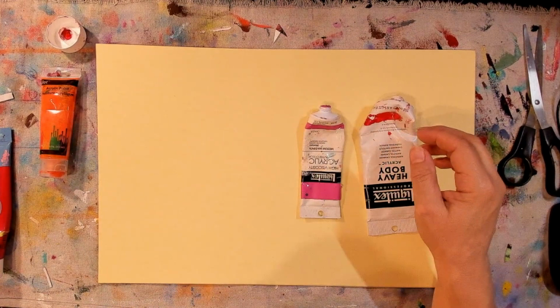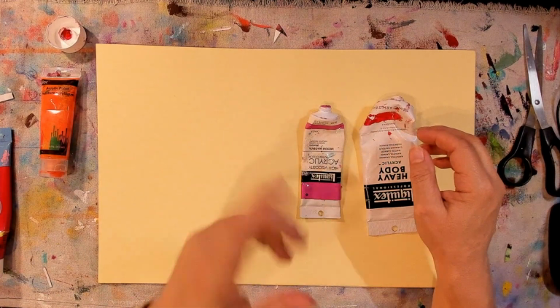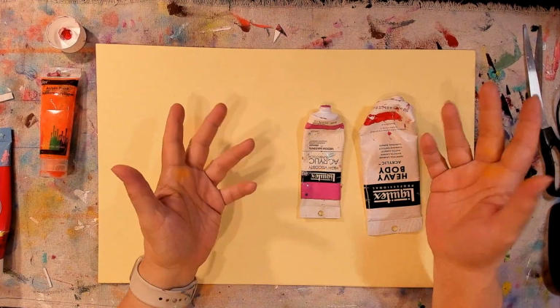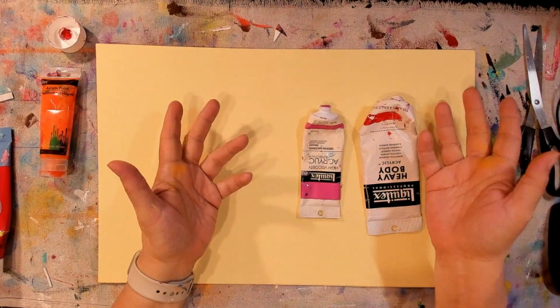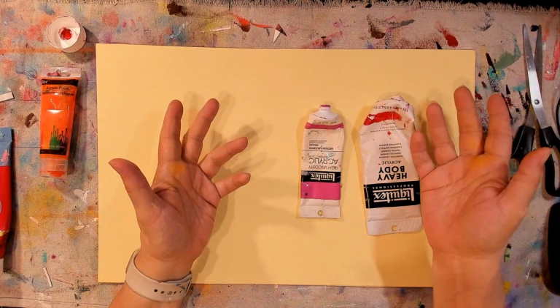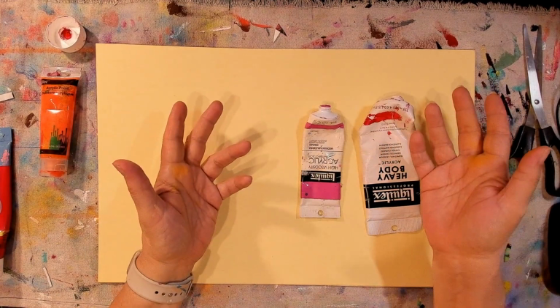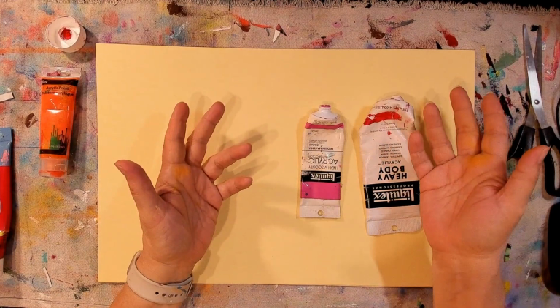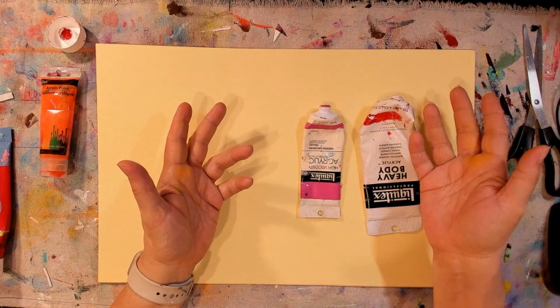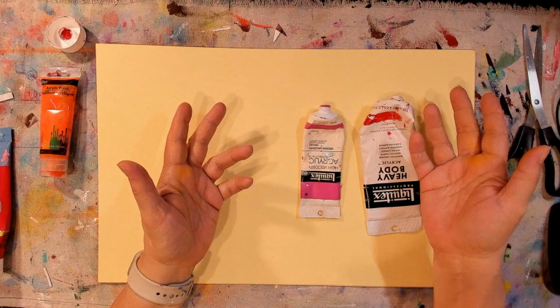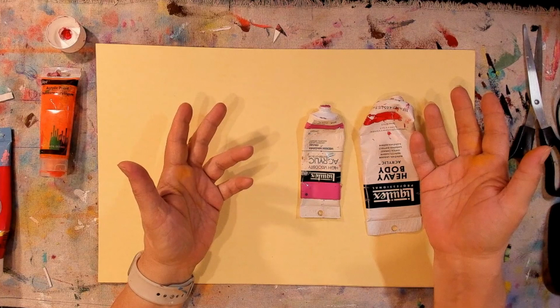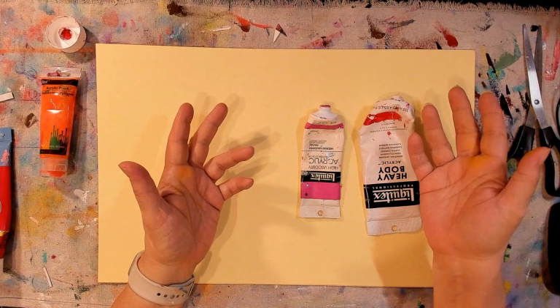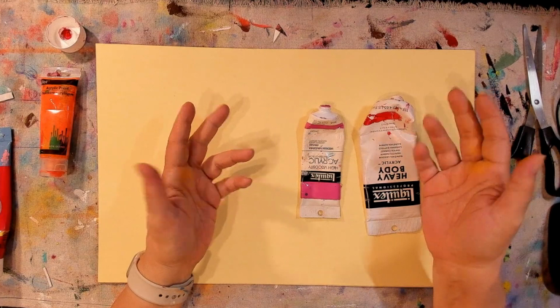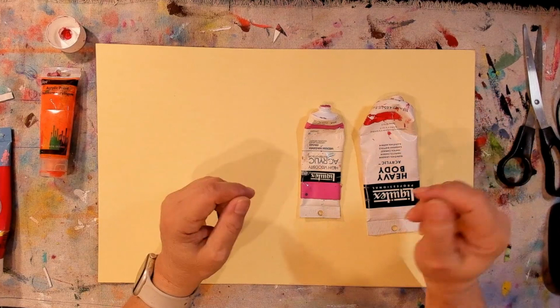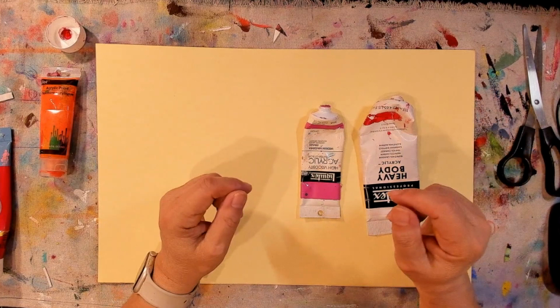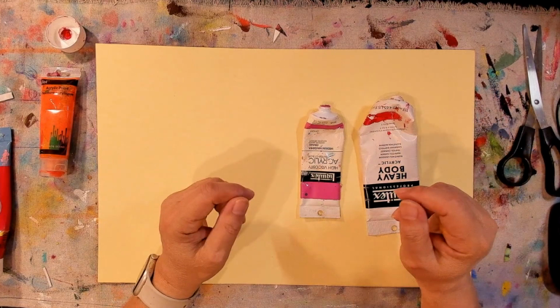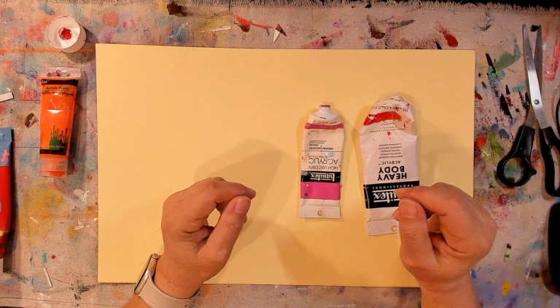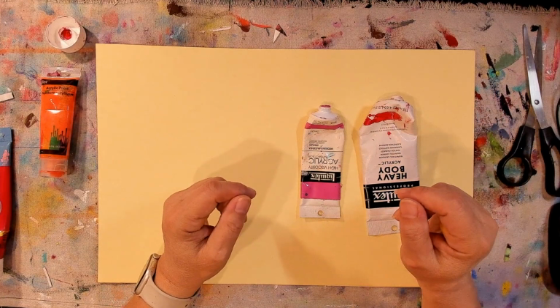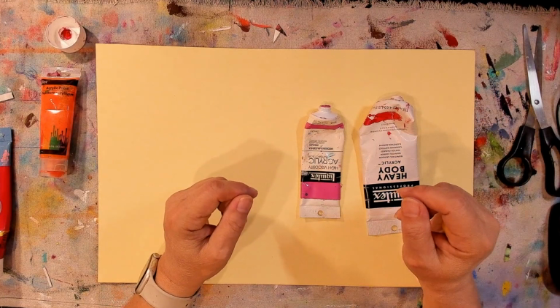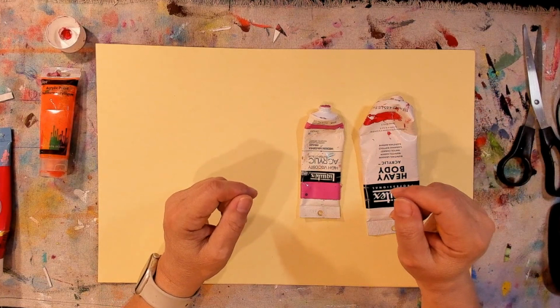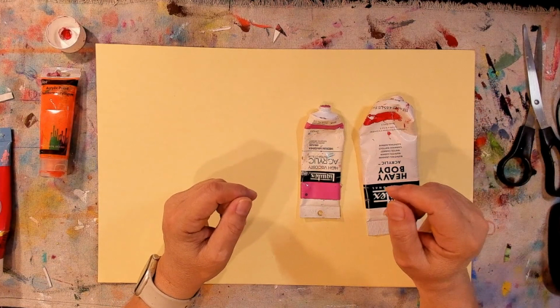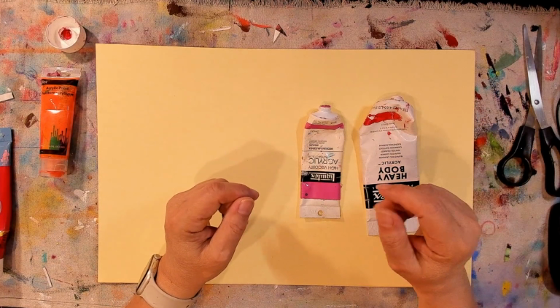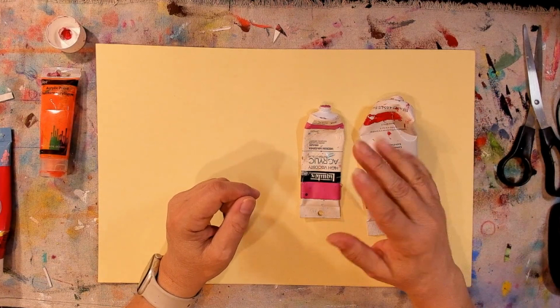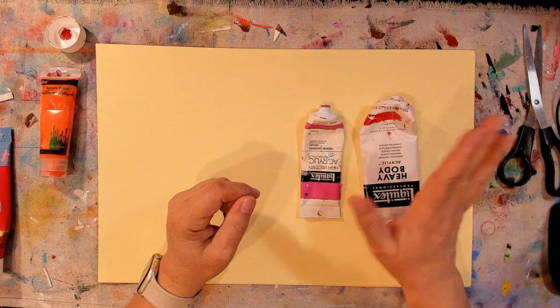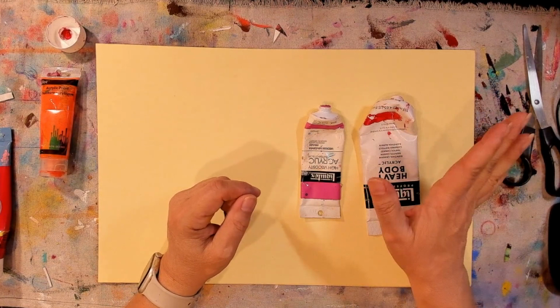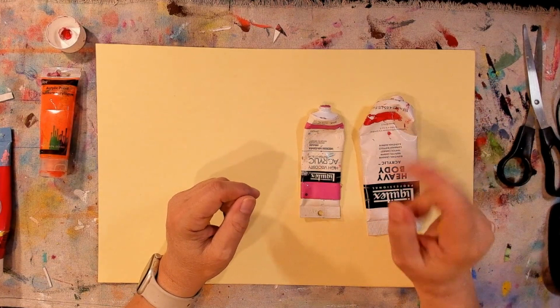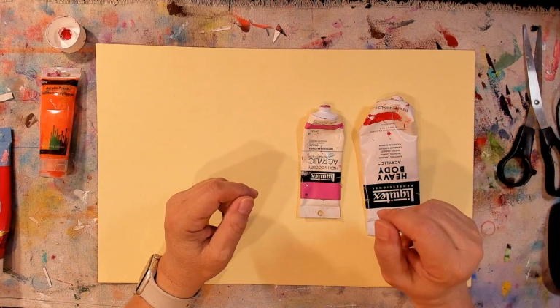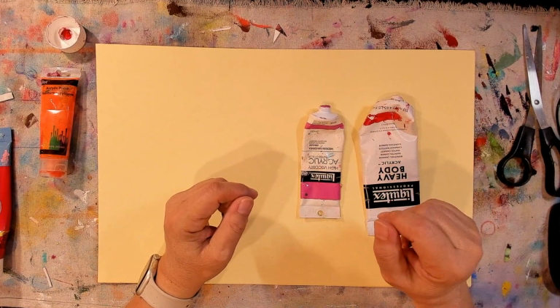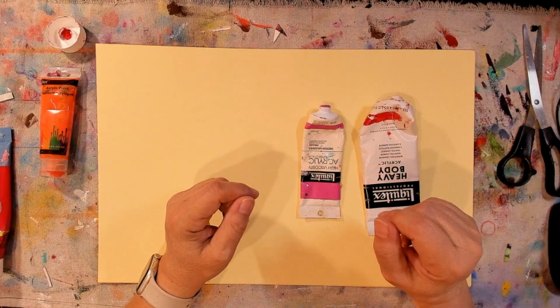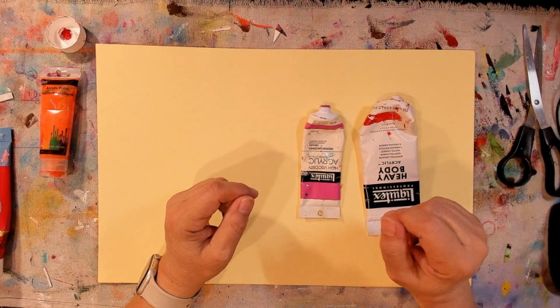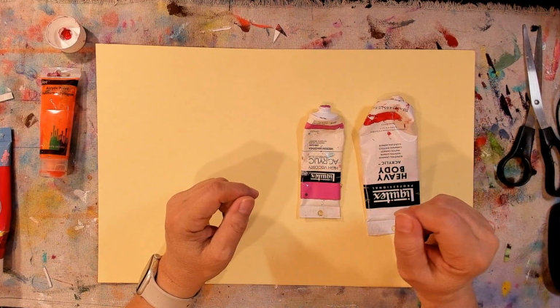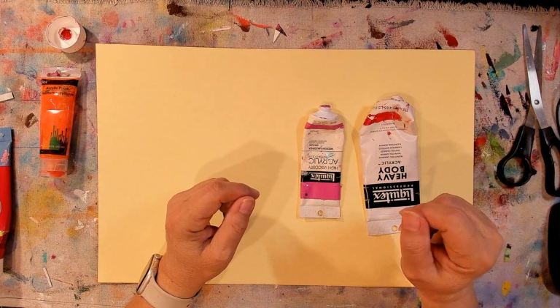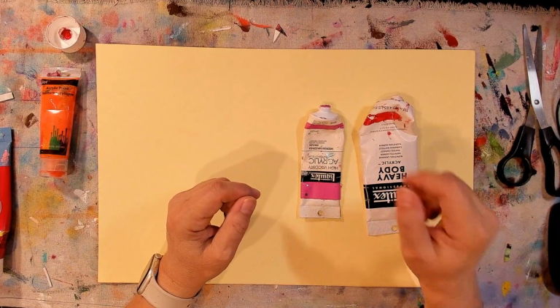It doesn't matter if they are heavy body or student grade — whatever. They're gonna go bad if you don't use them.